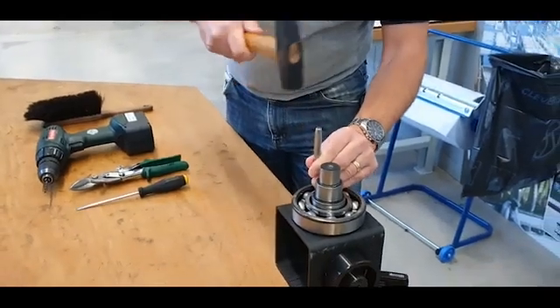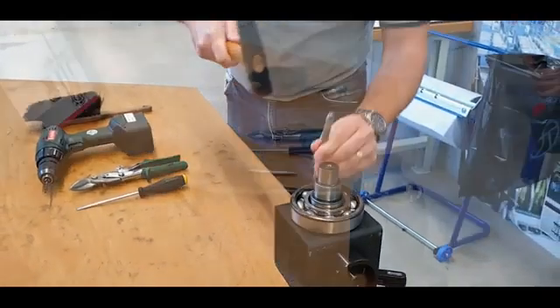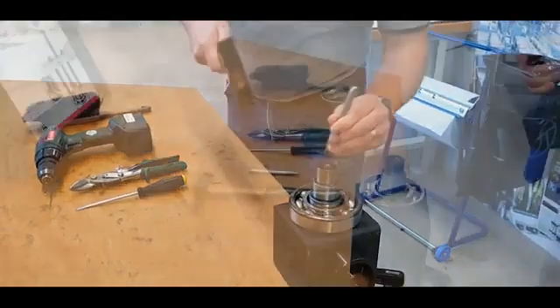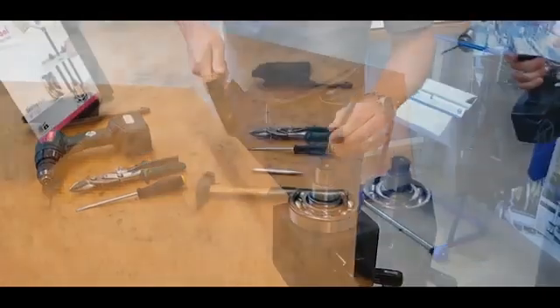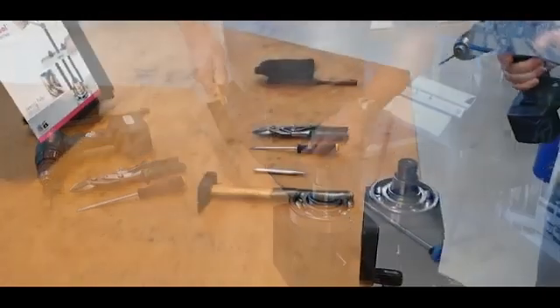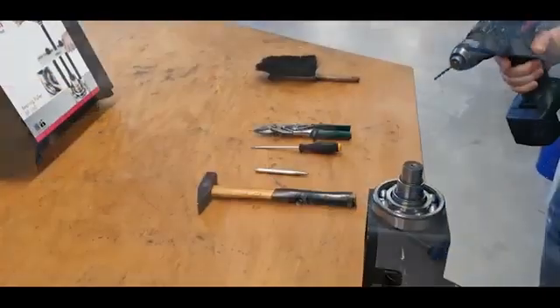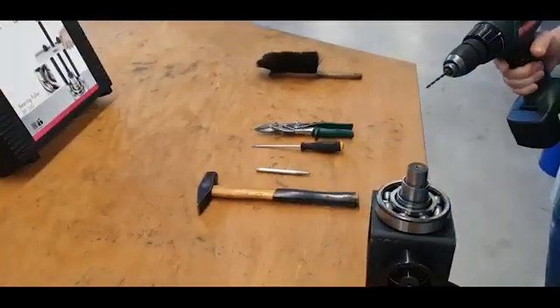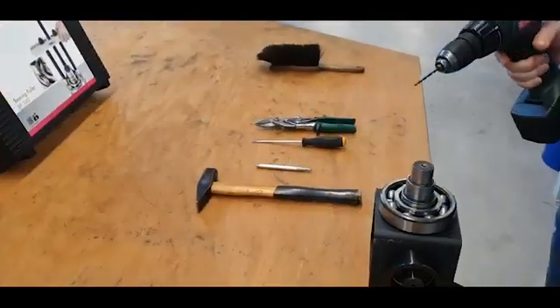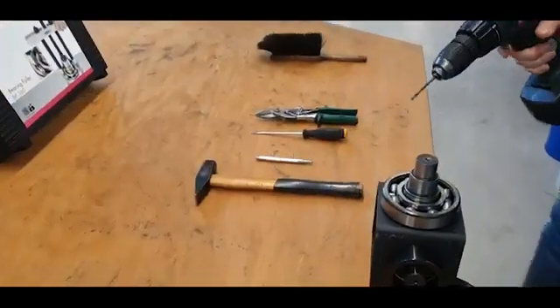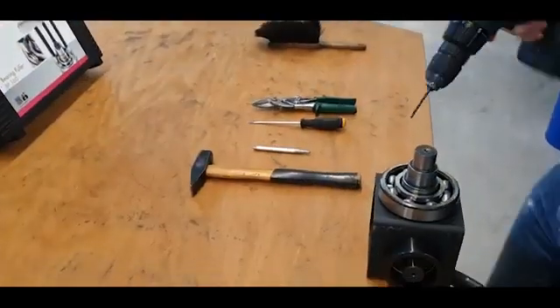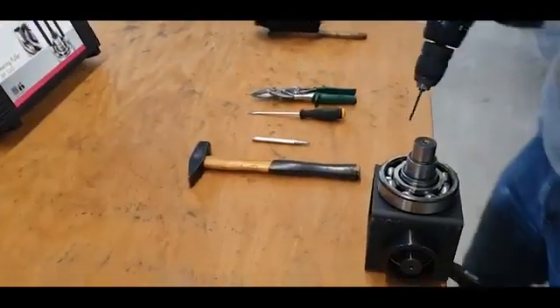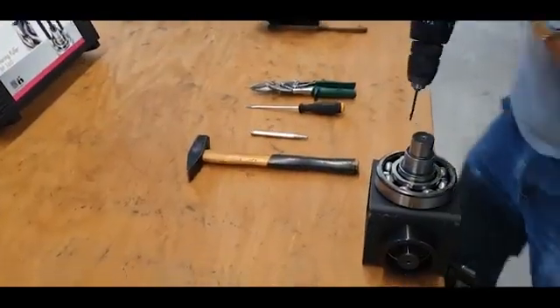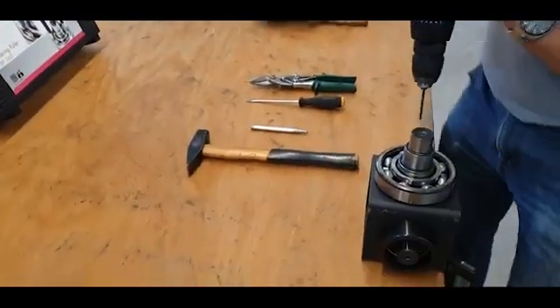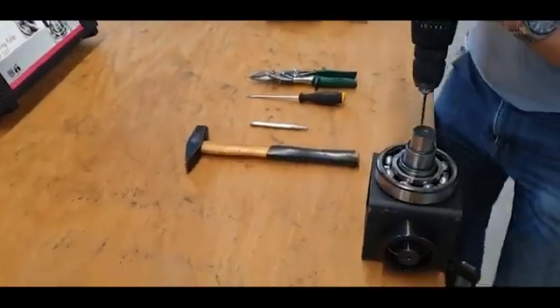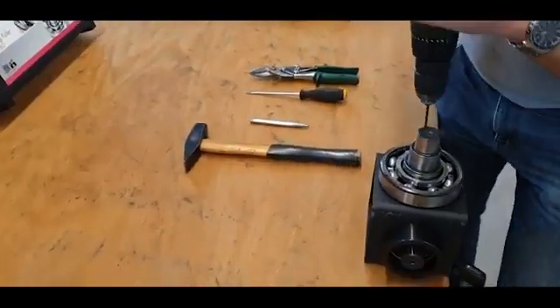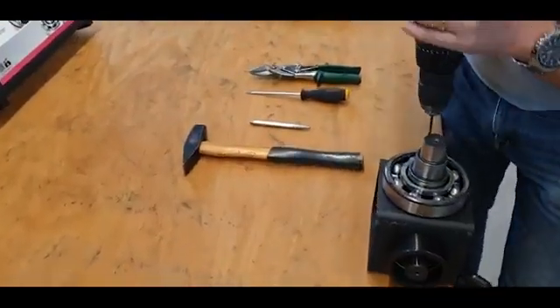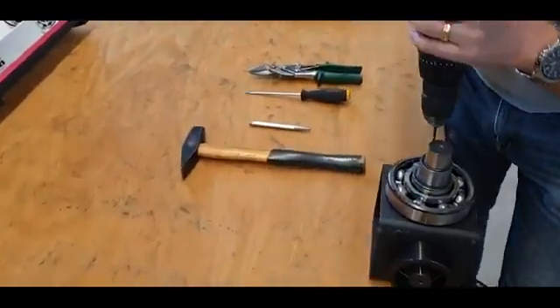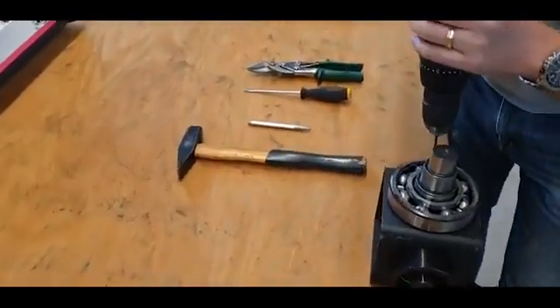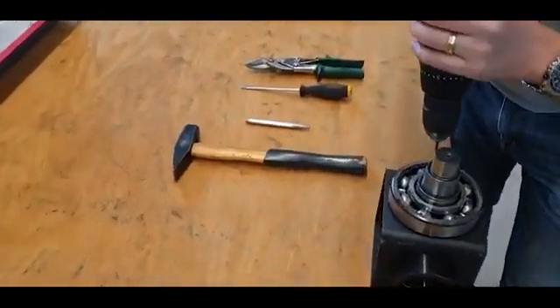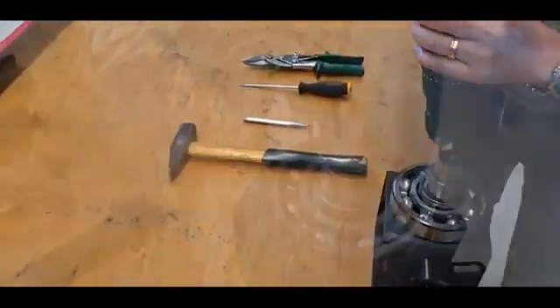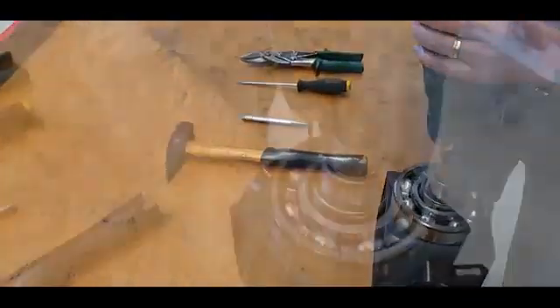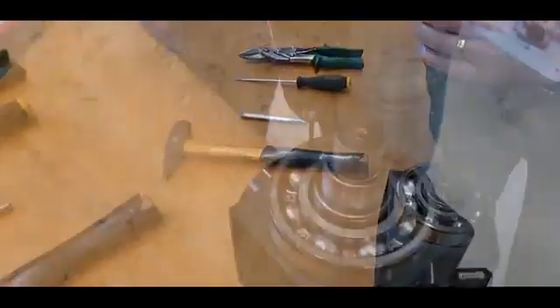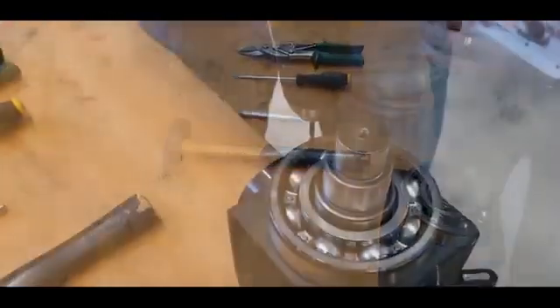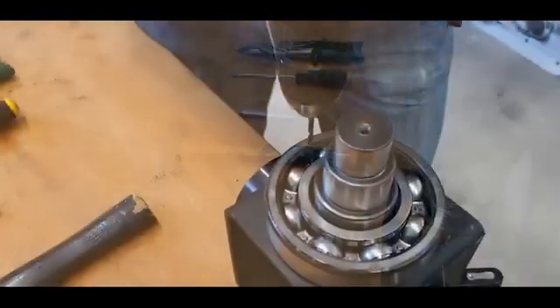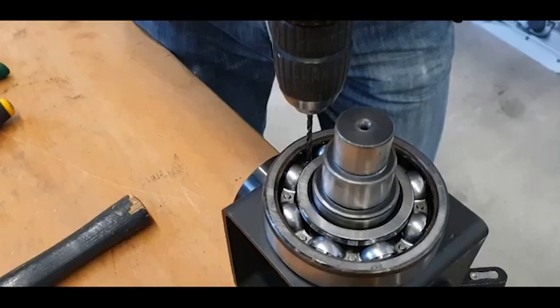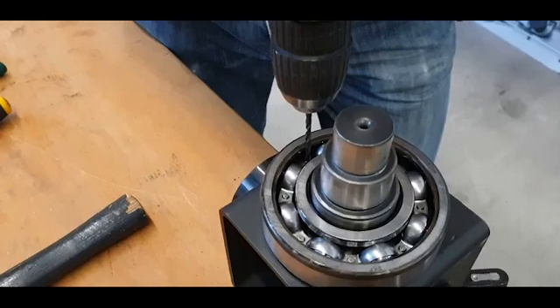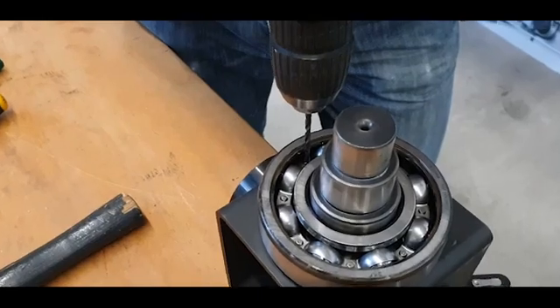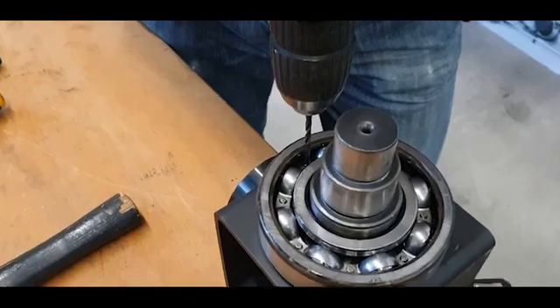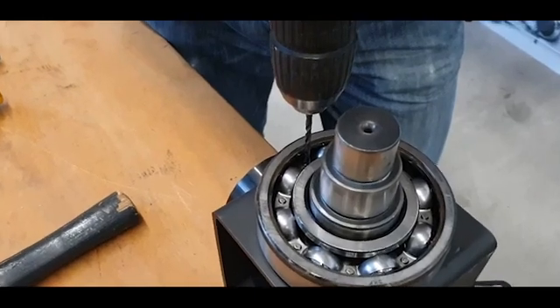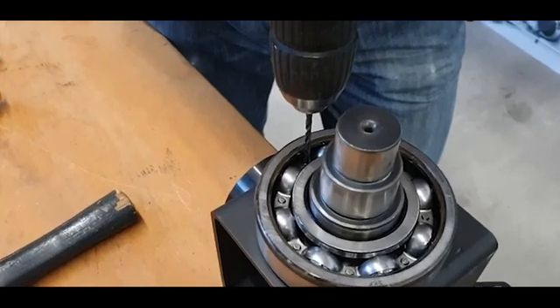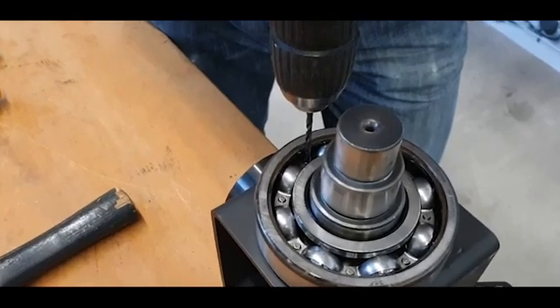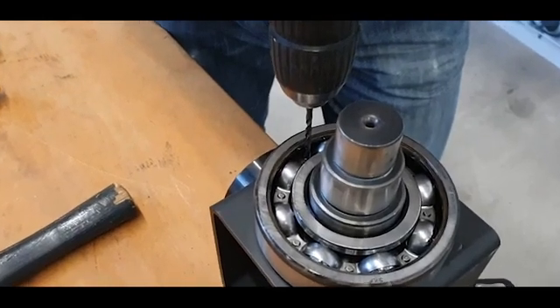Drill out both rivets. Make sure that the diameter of the driller is bigger than the rivets.